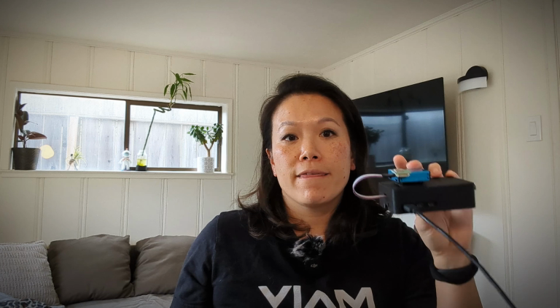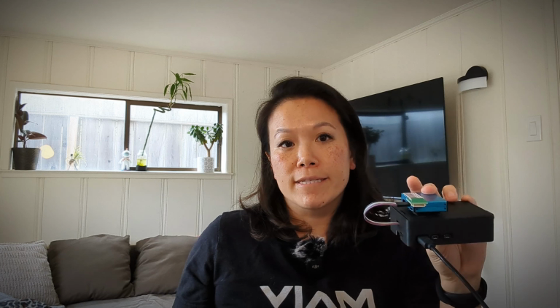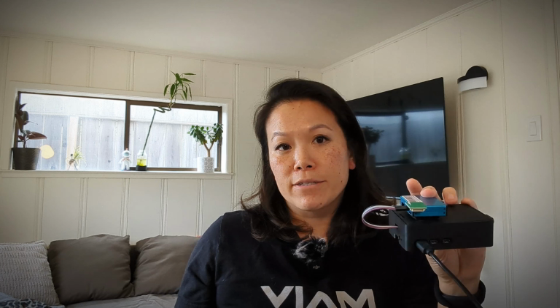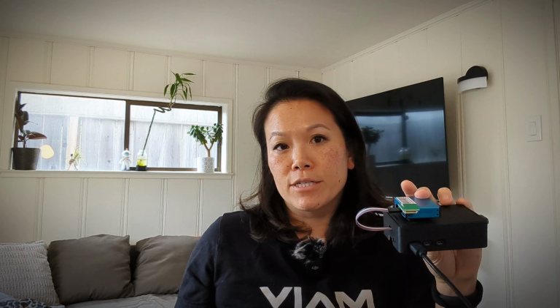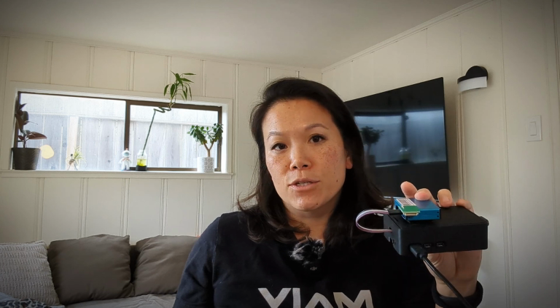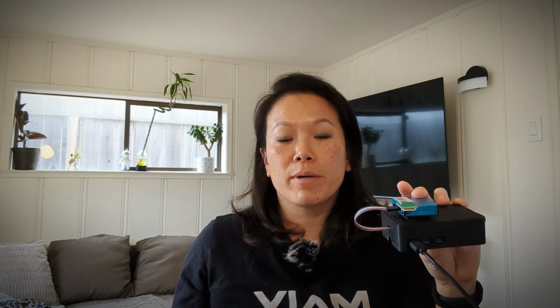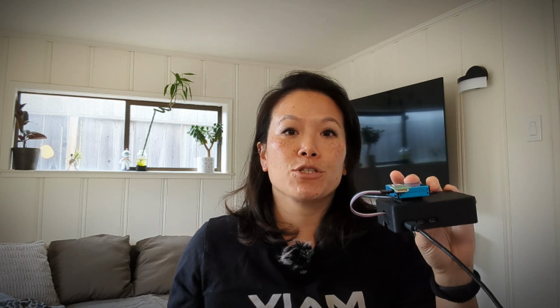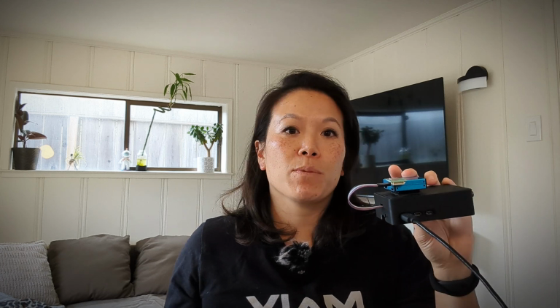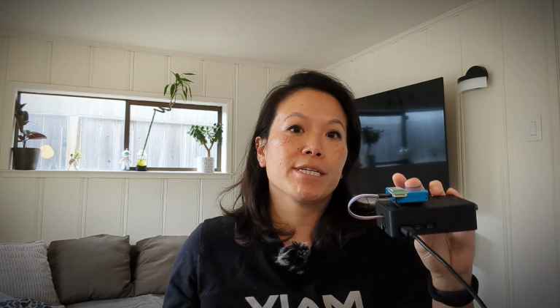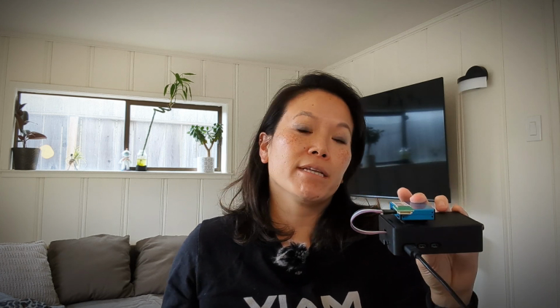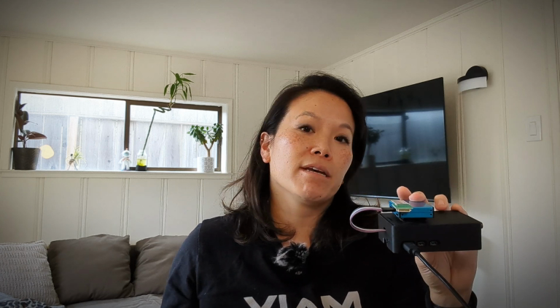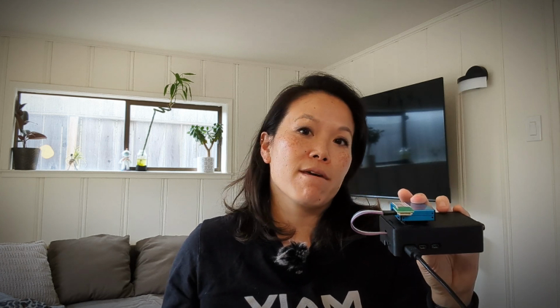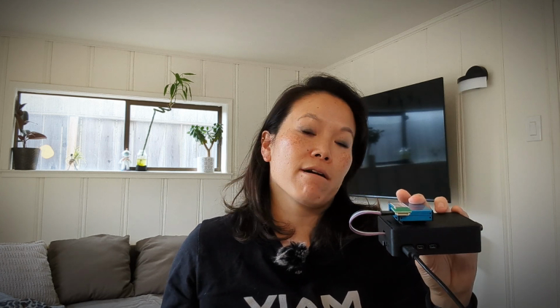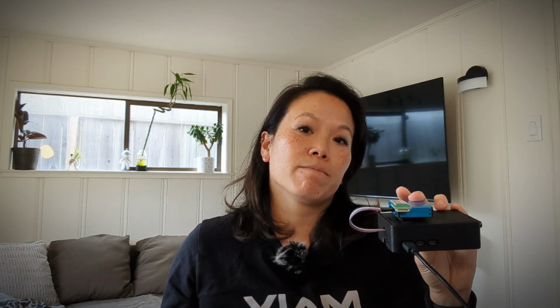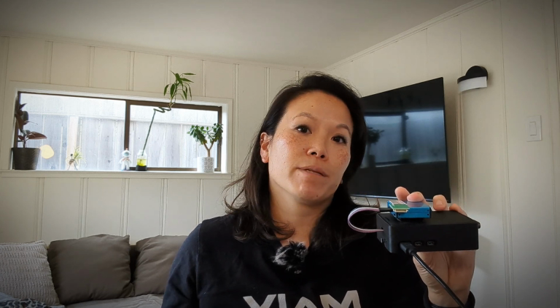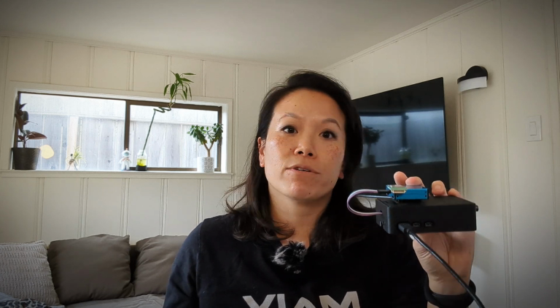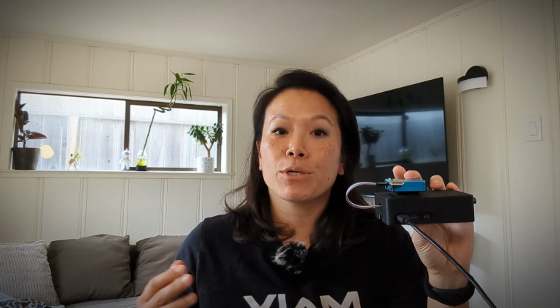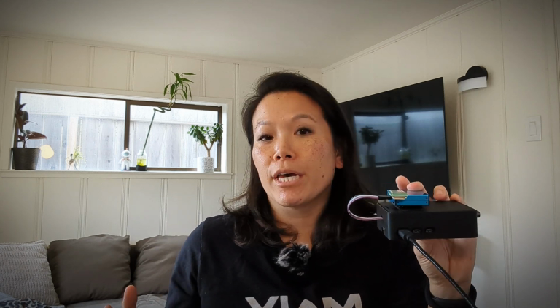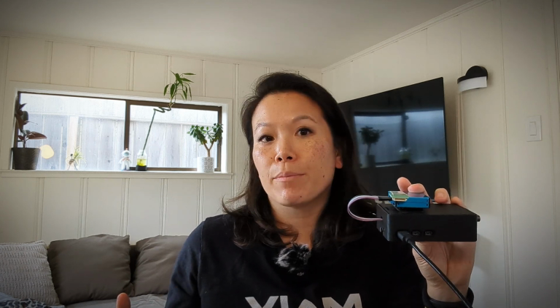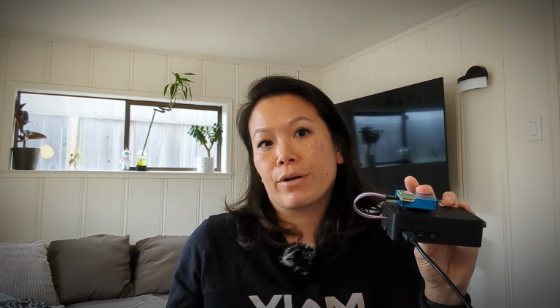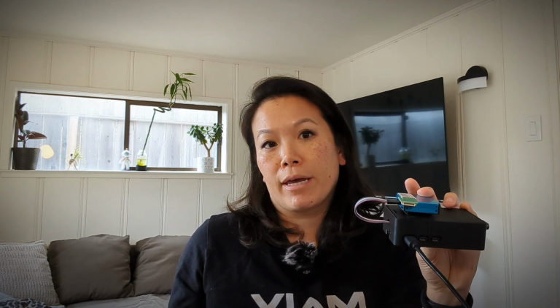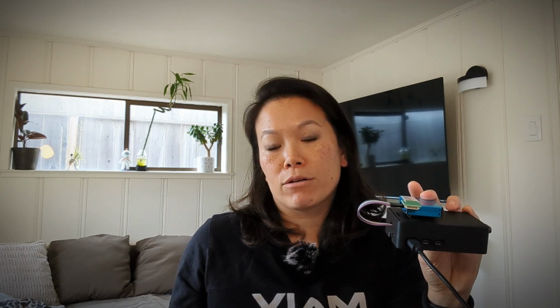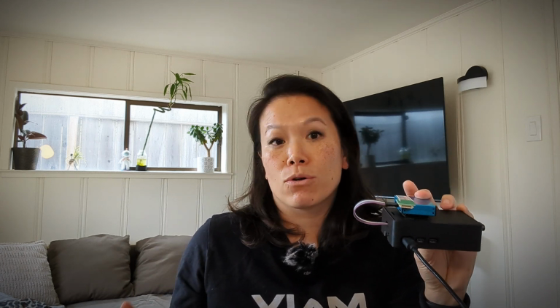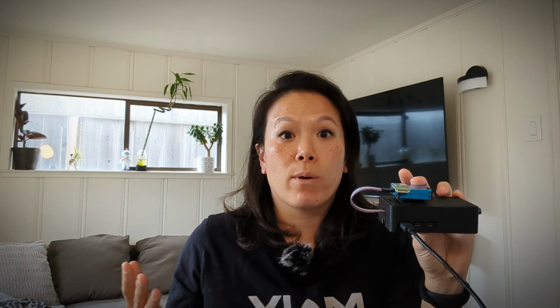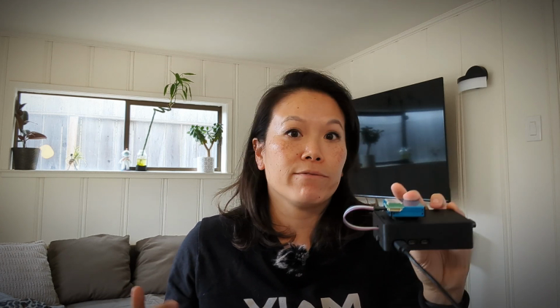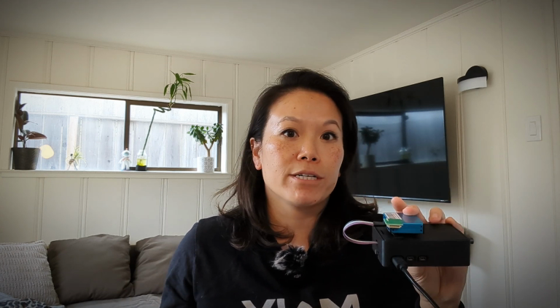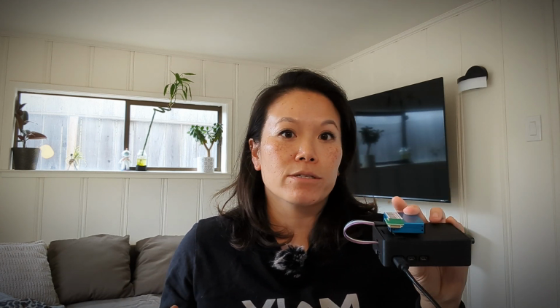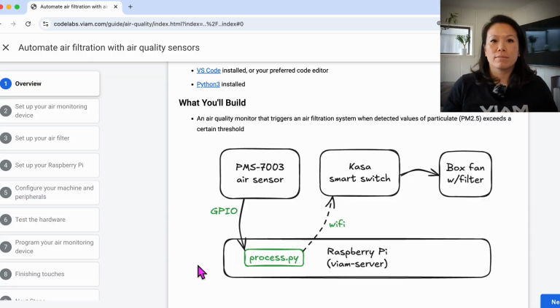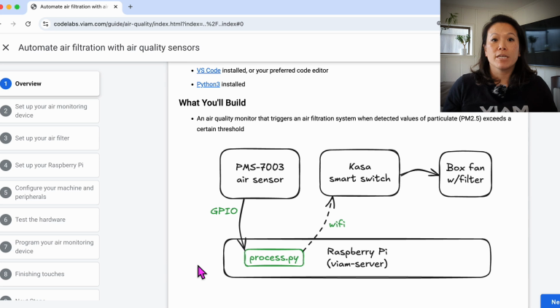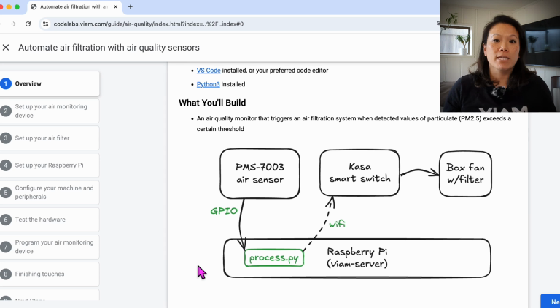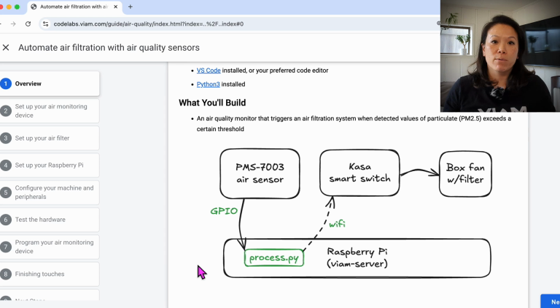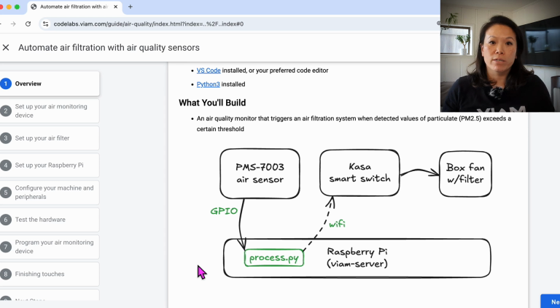This air sensor measures particulate in the air, like from cooking, burning candles, or wildfires. Here's how it works.